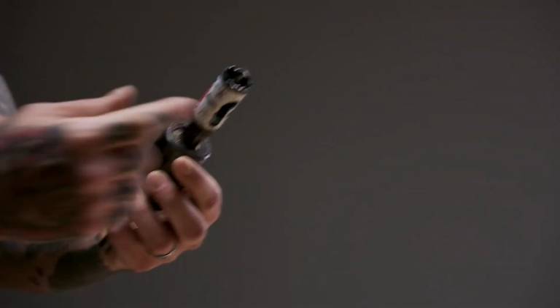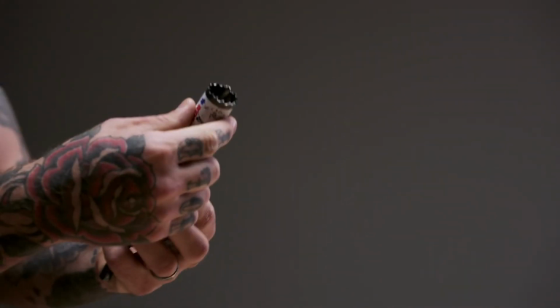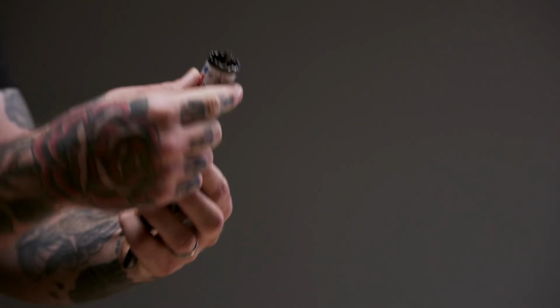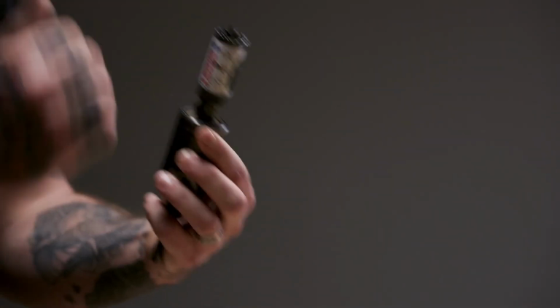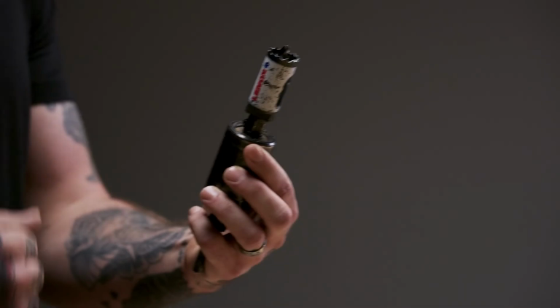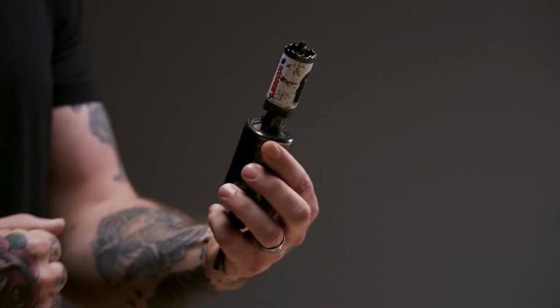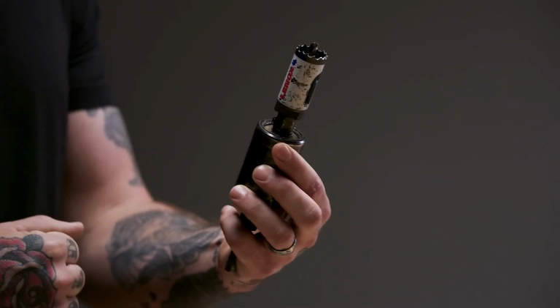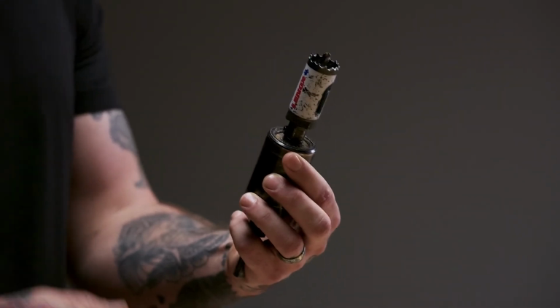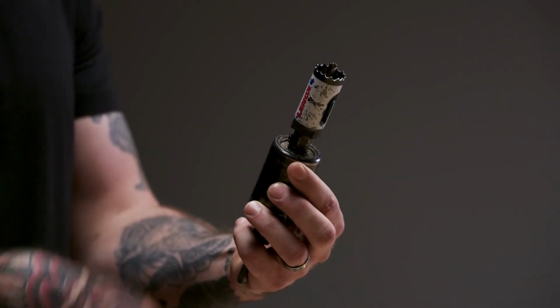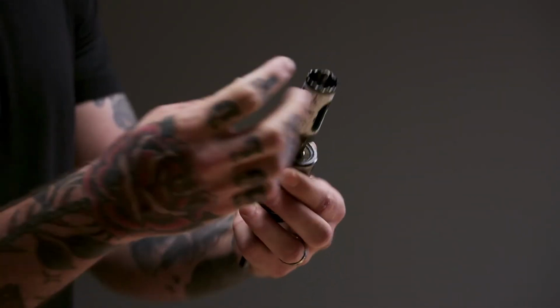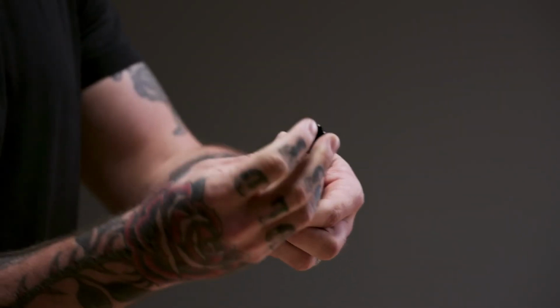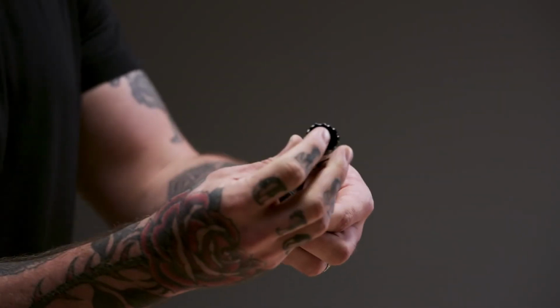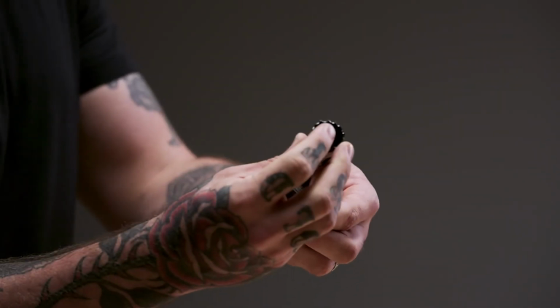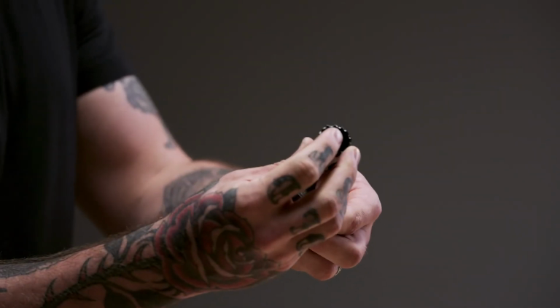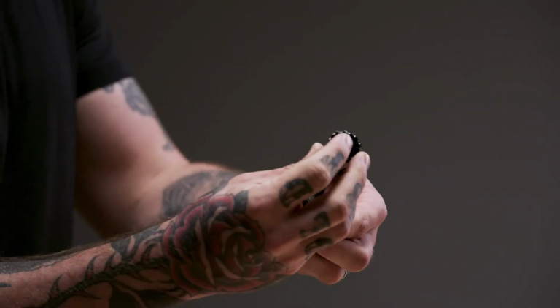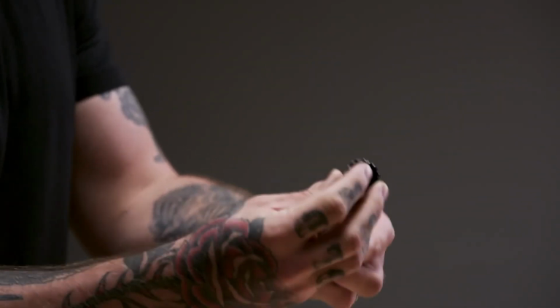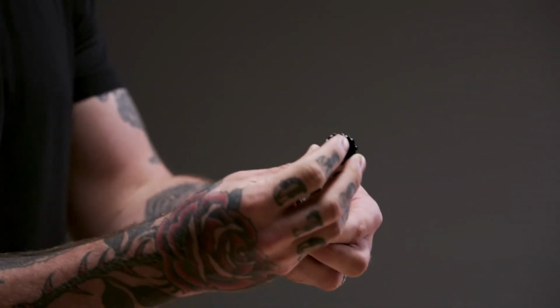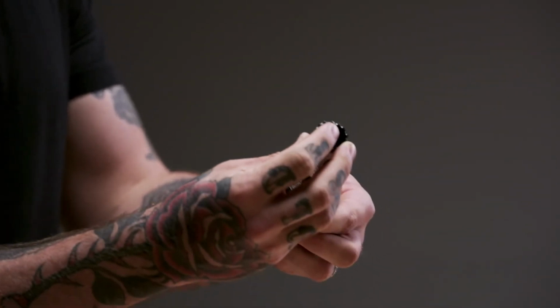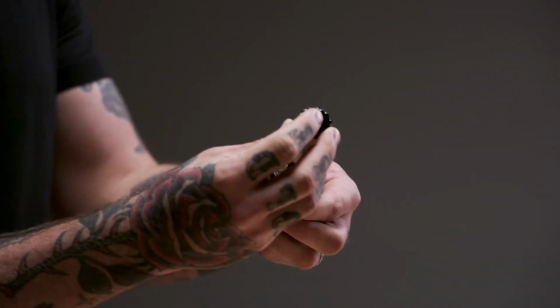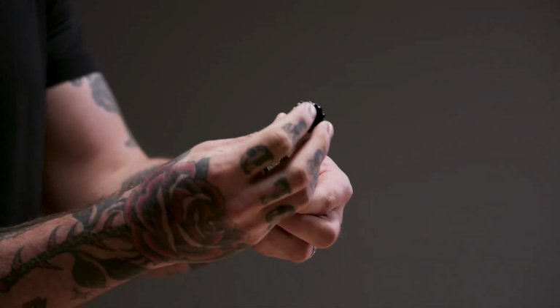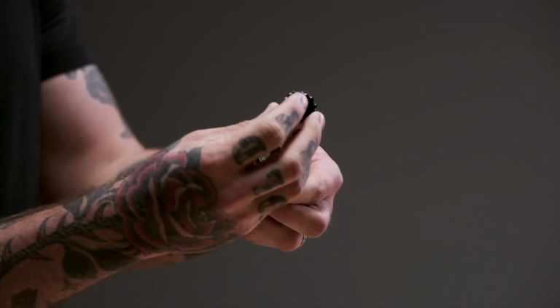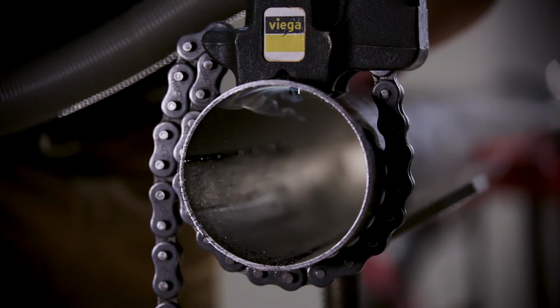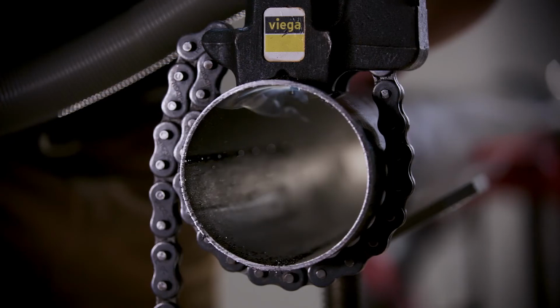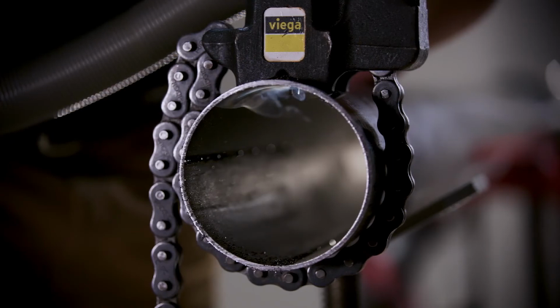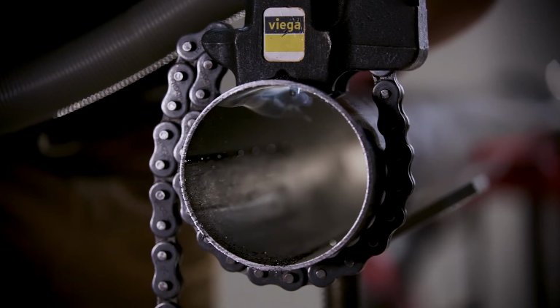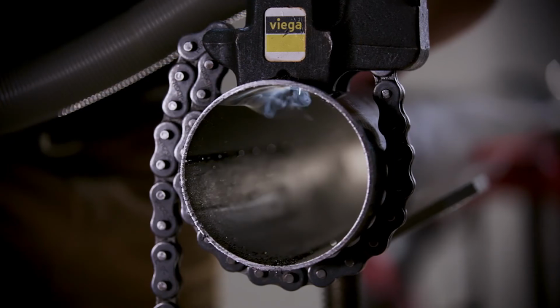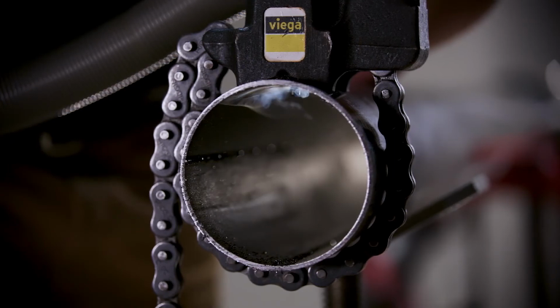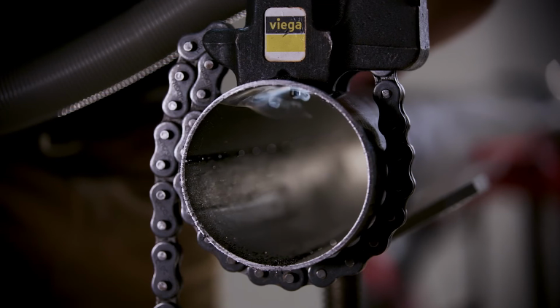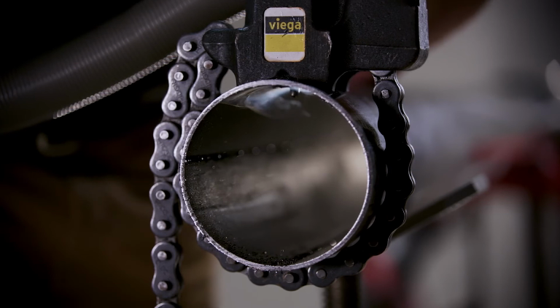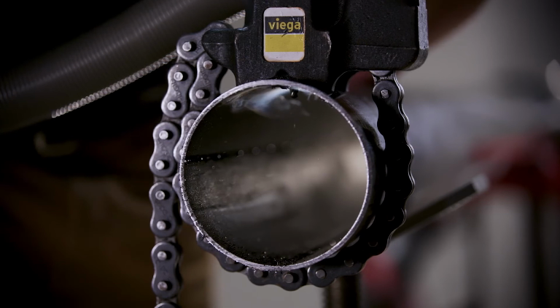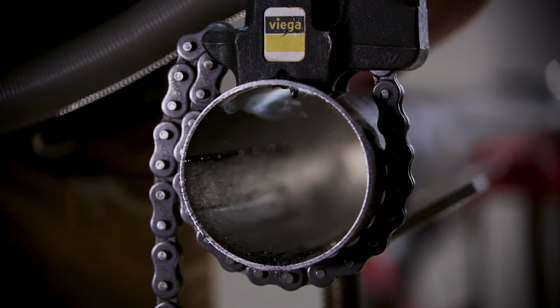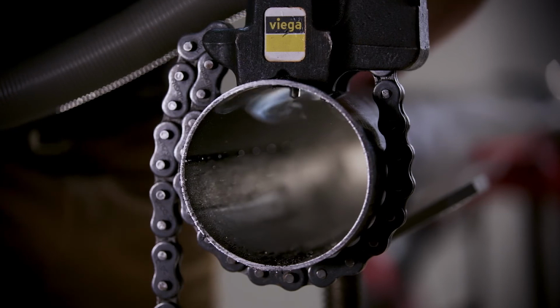The hole saw has to be an inch and a sixteenth, and the pilot bit is actually slightly off center — so when we drill that hole, the plug gets caught against the side.